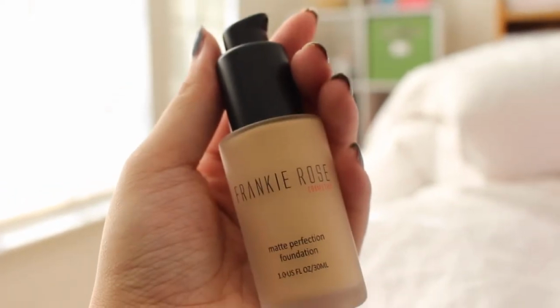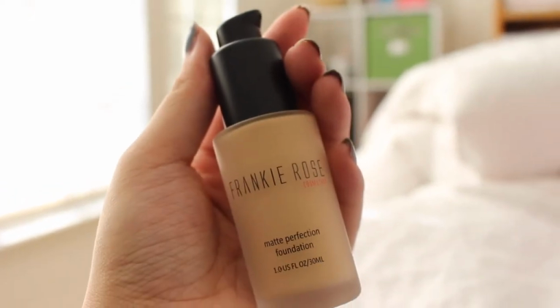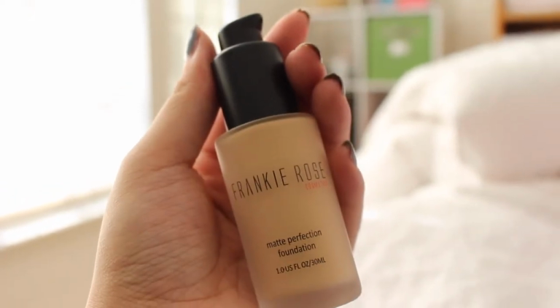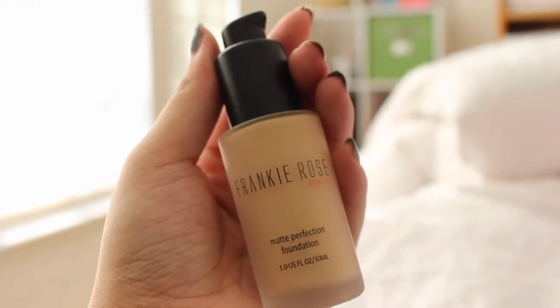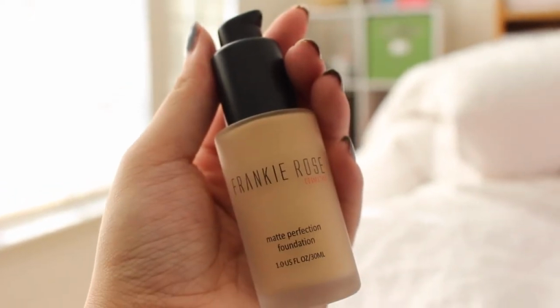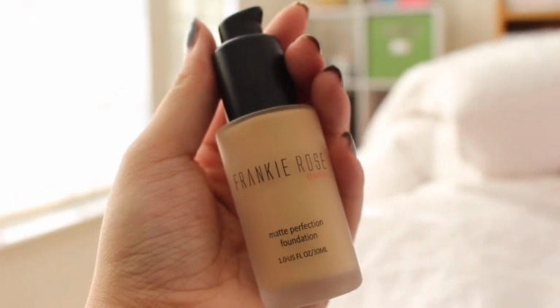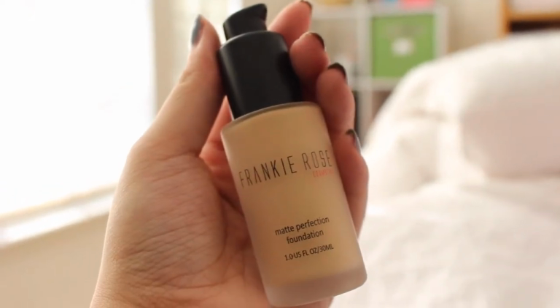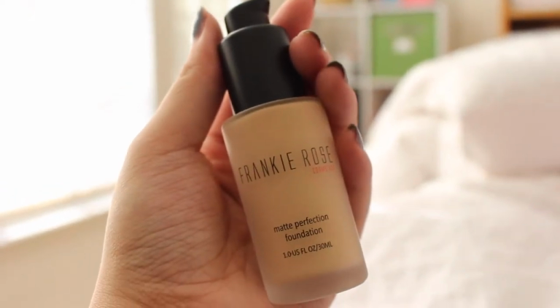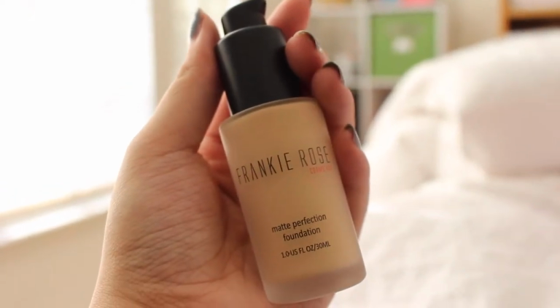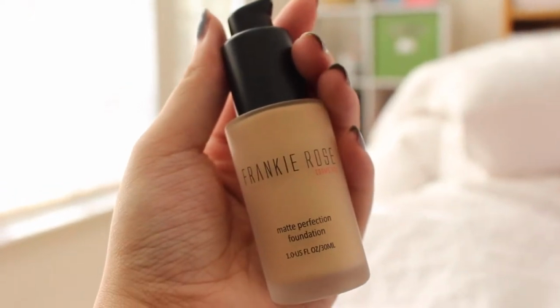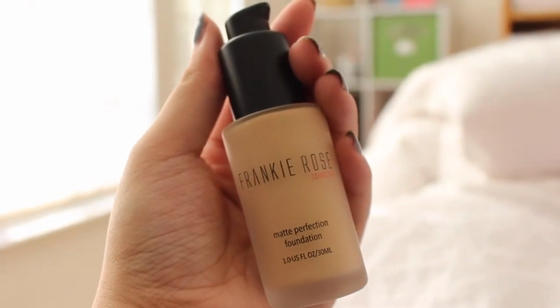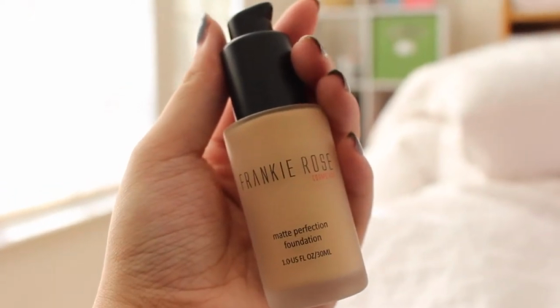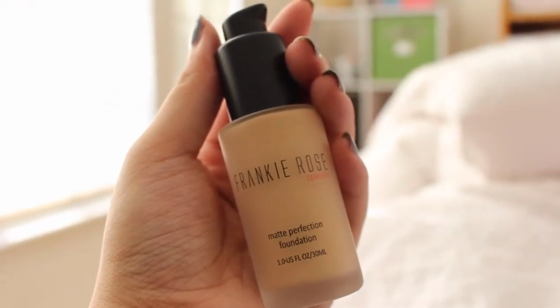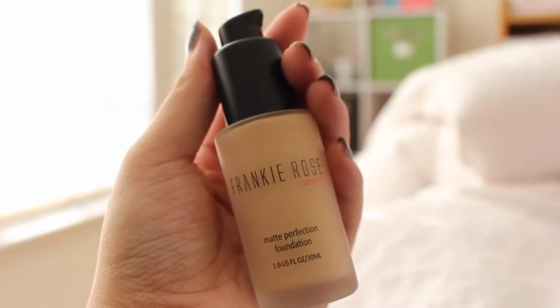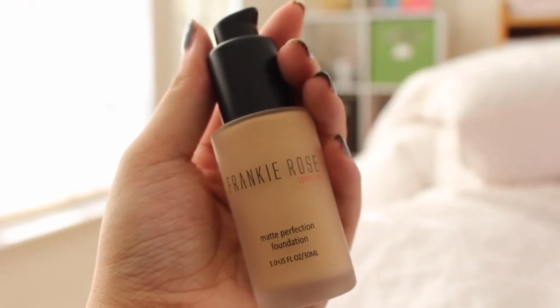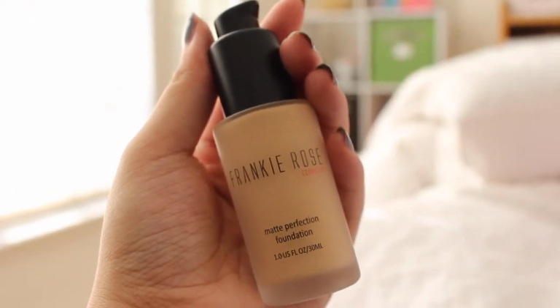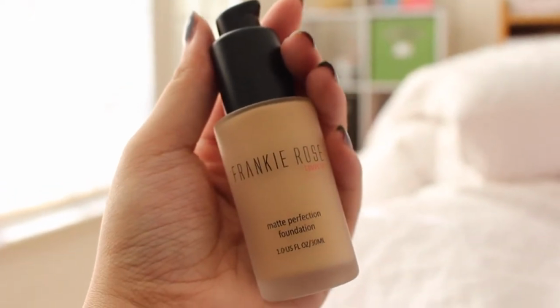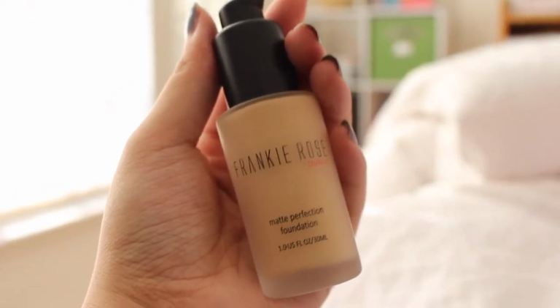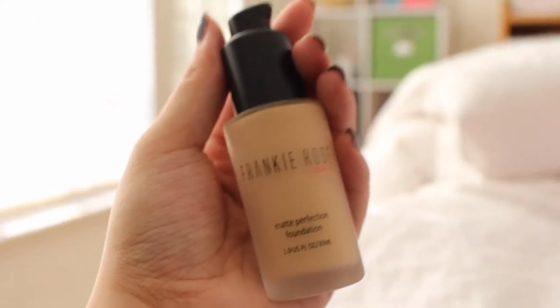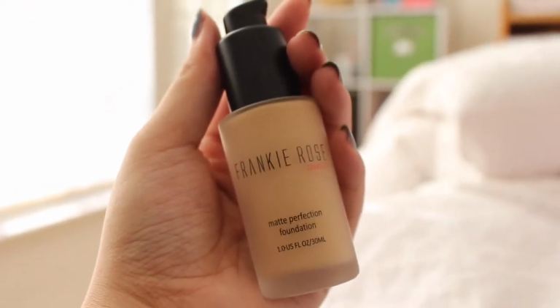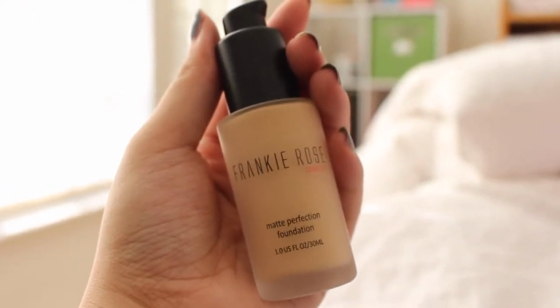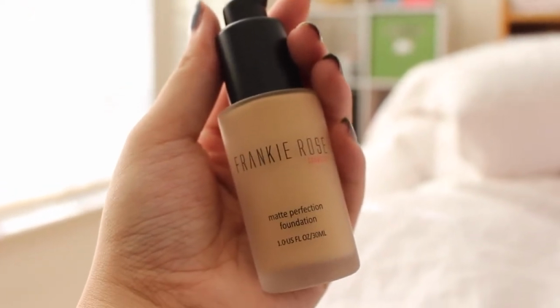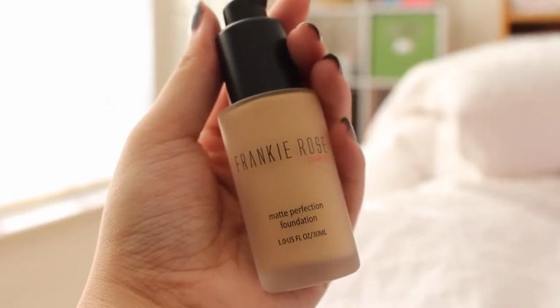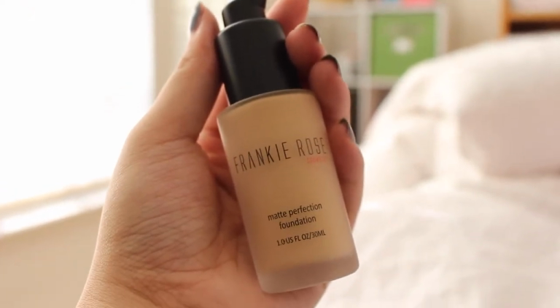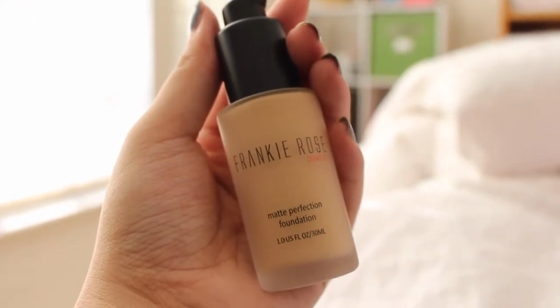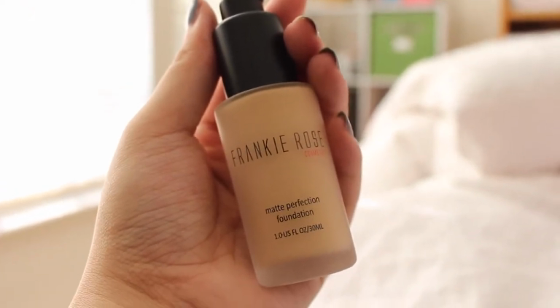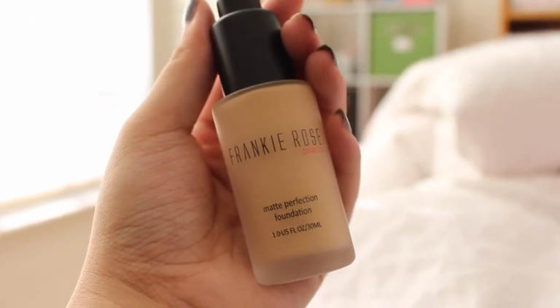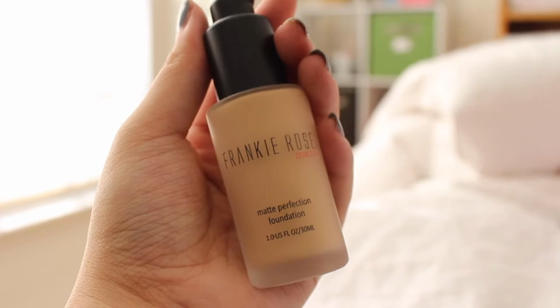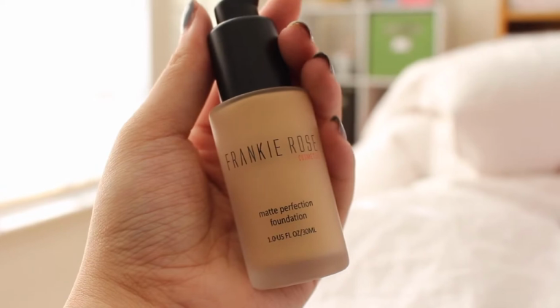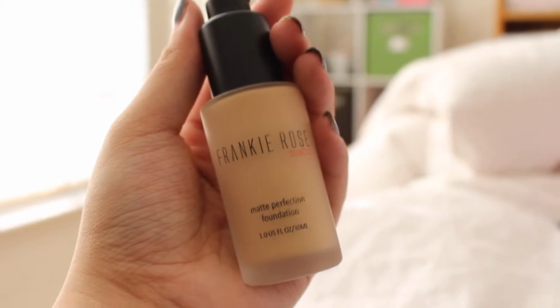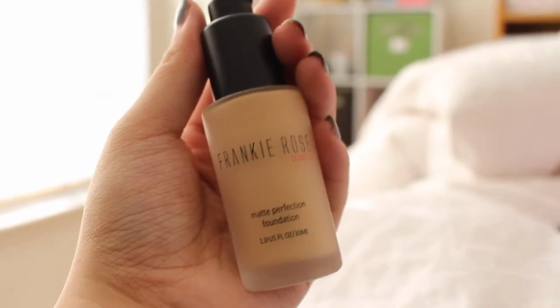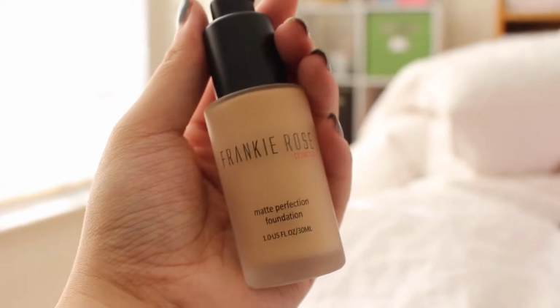Guys, it finally came. I've been looking forward to trying this foundation for so long.